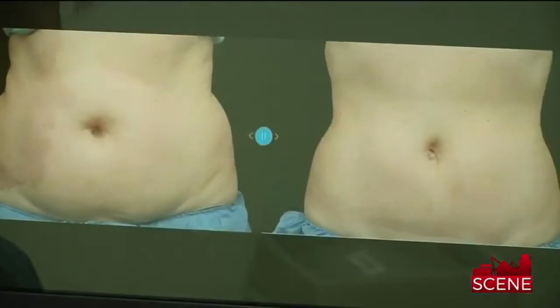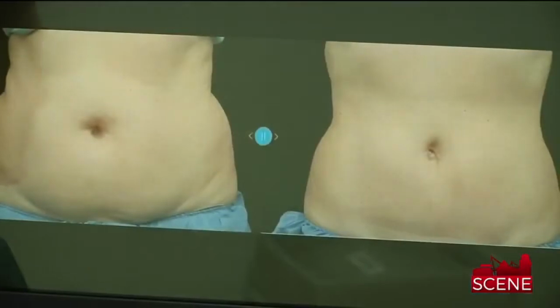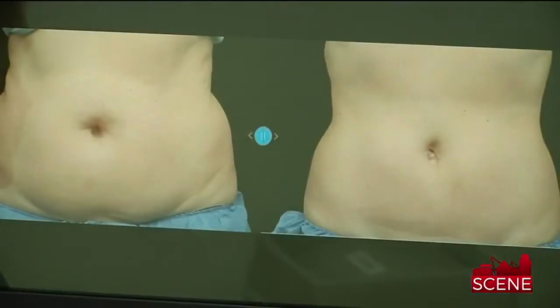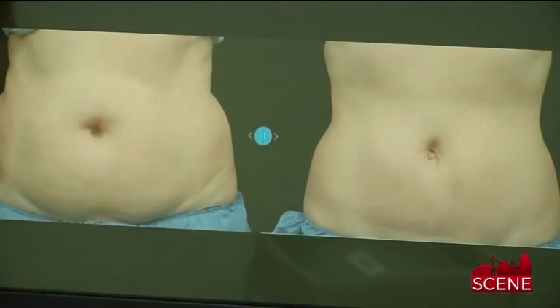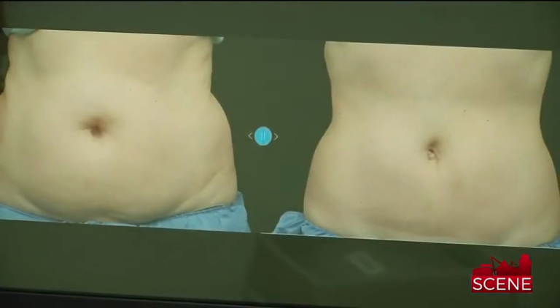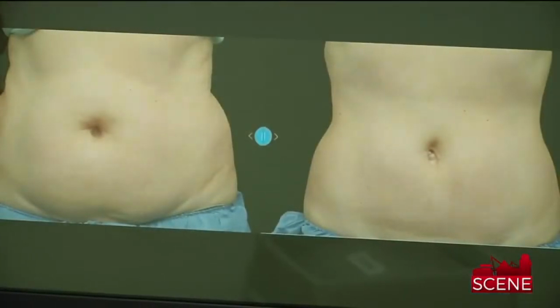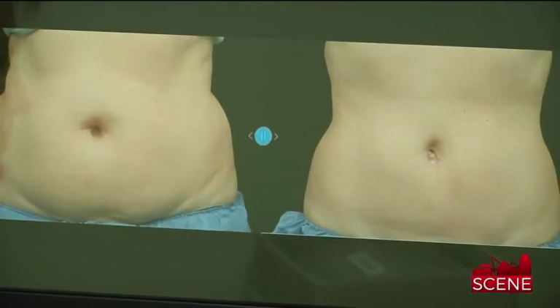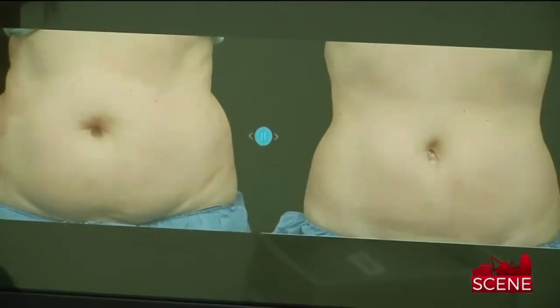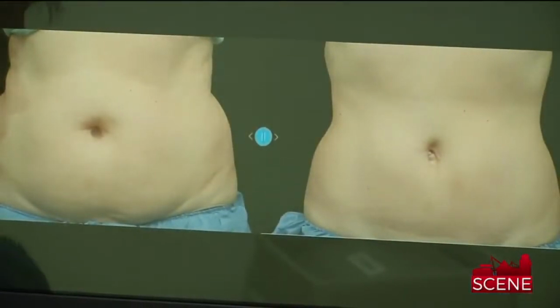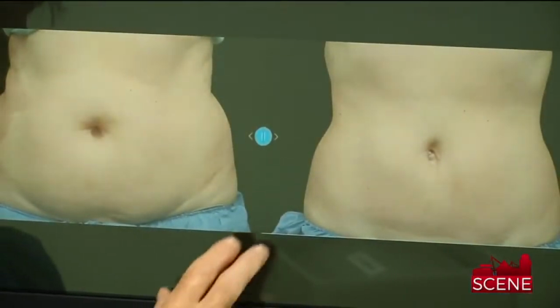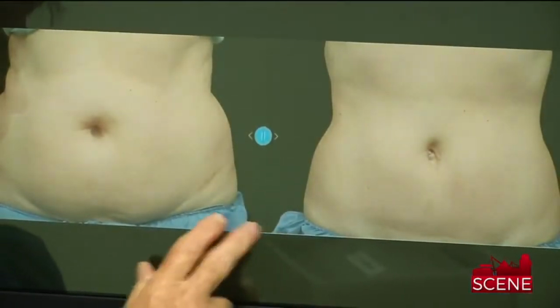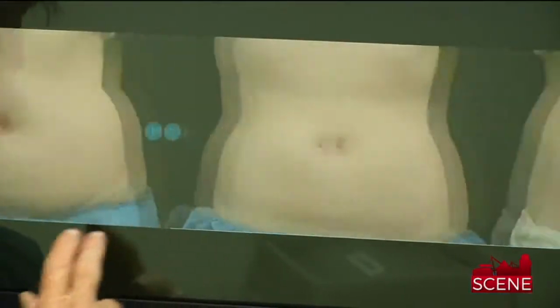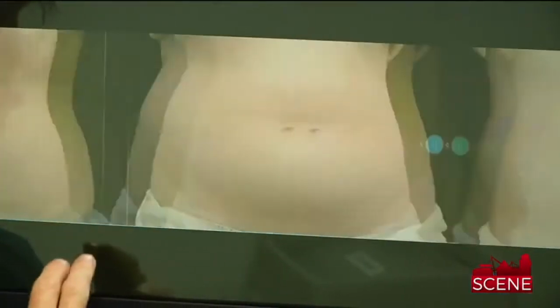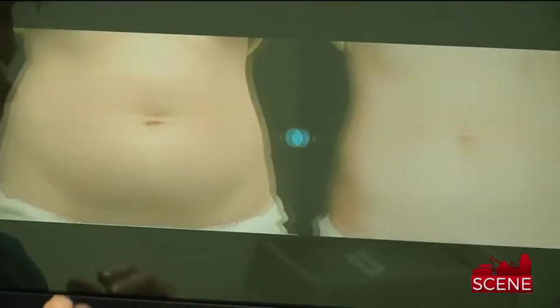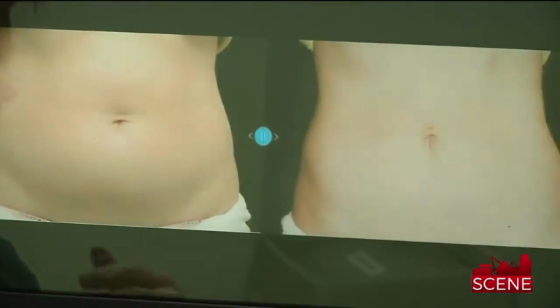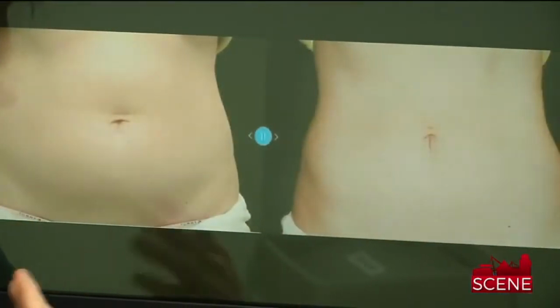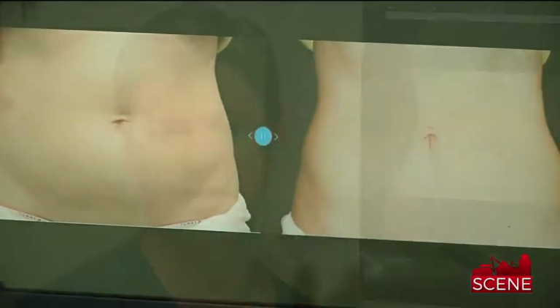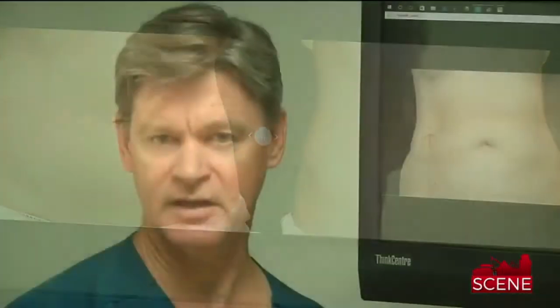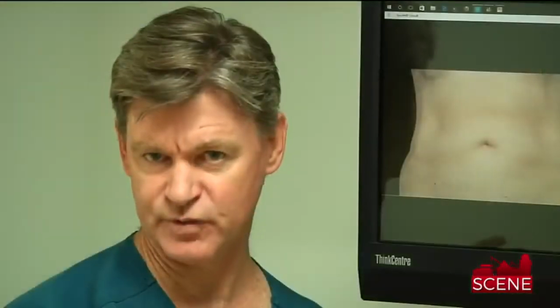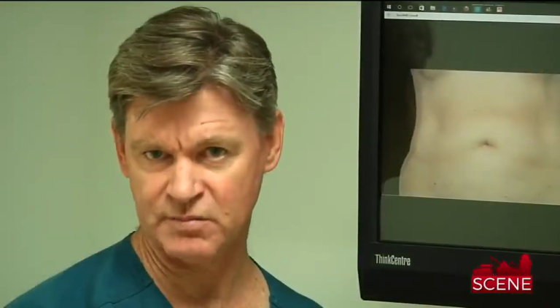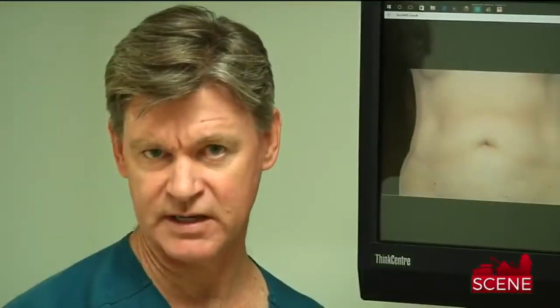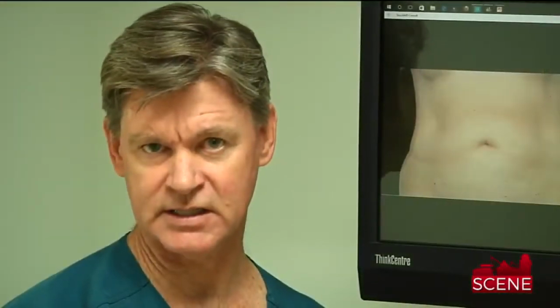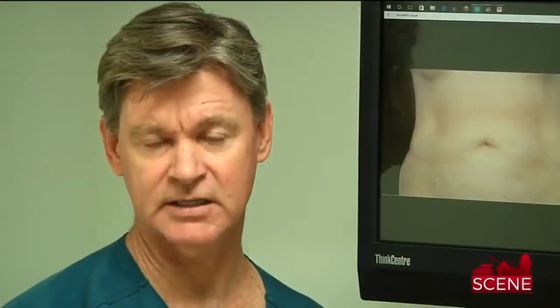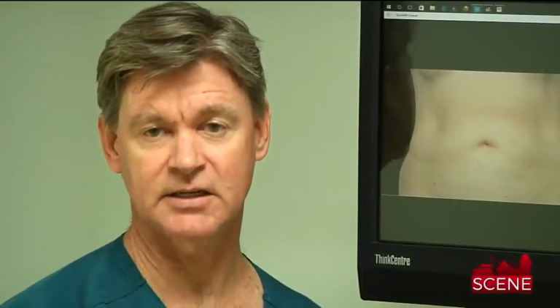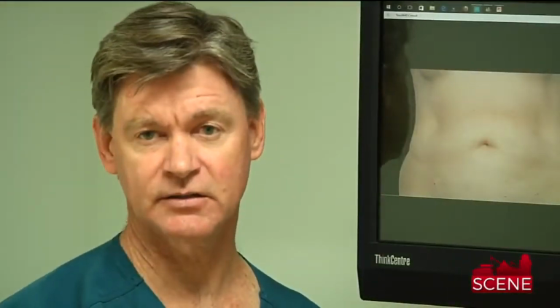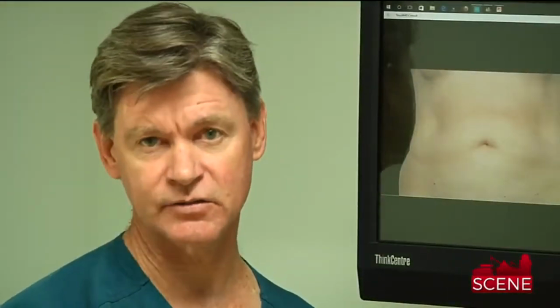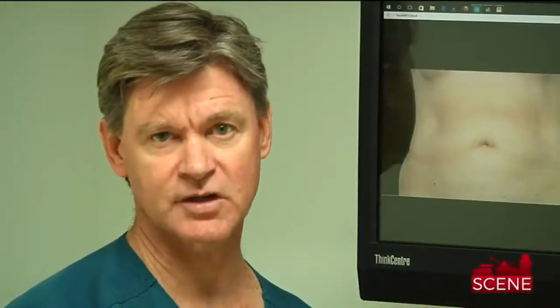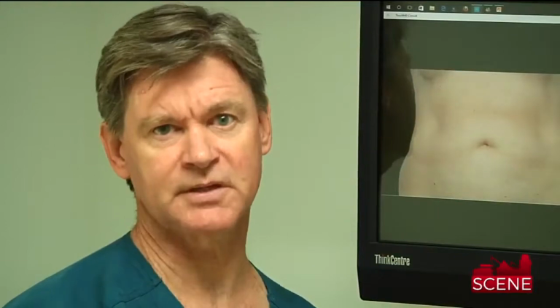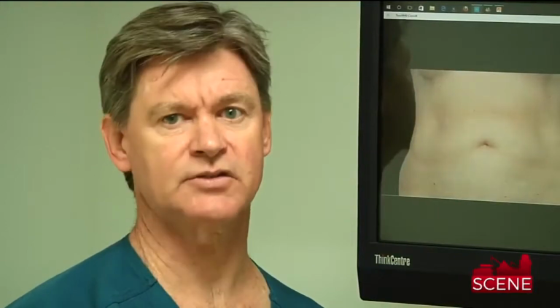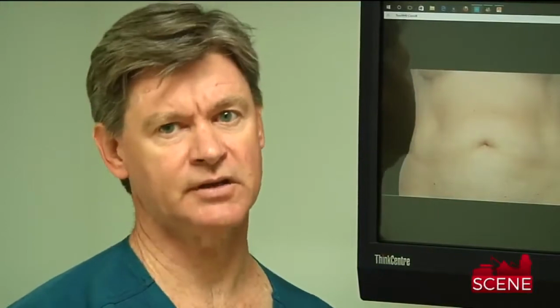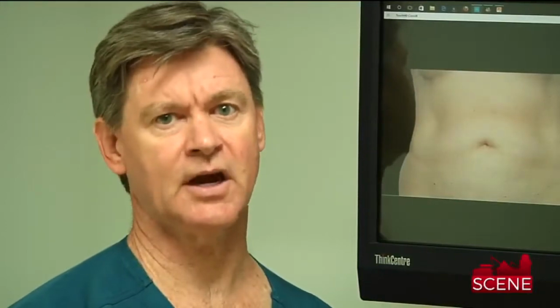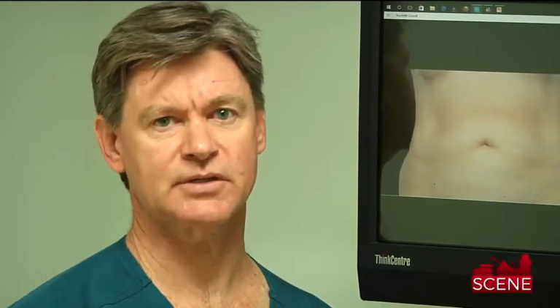For those people who value less downtime and have pretty modest needs, Coolsculpting is certainly an option.